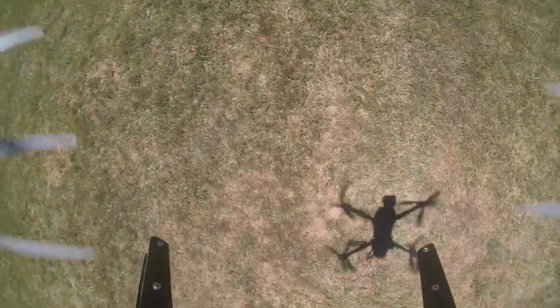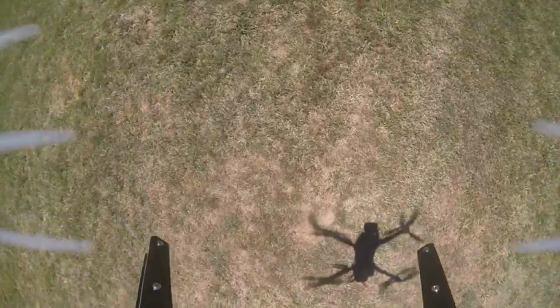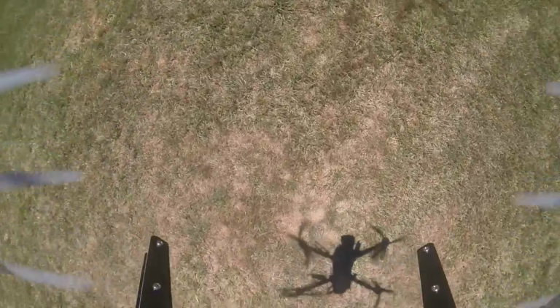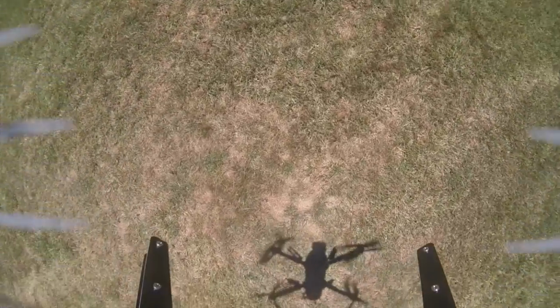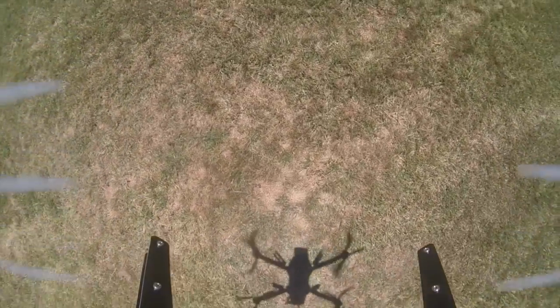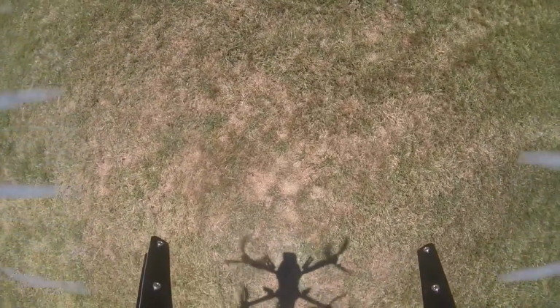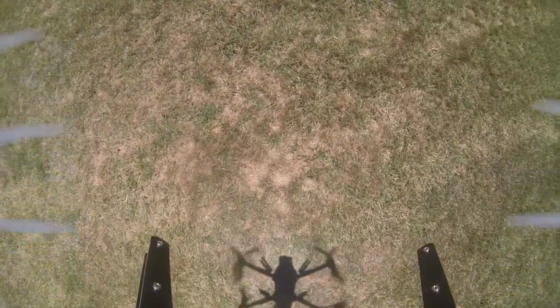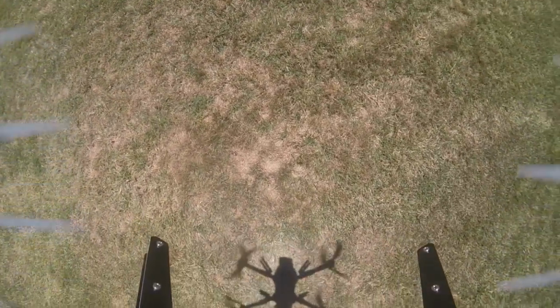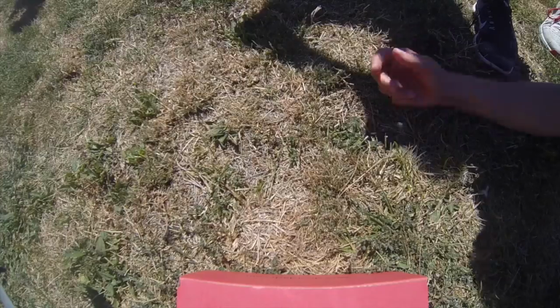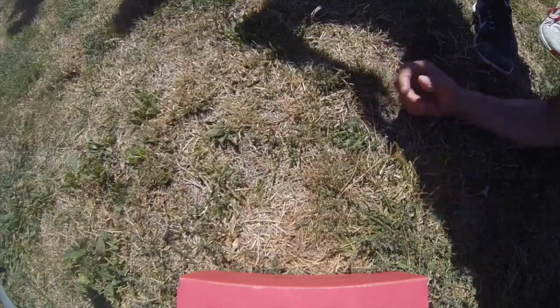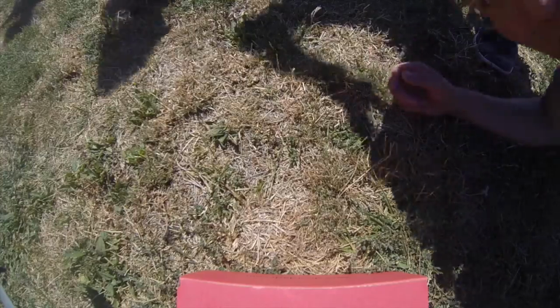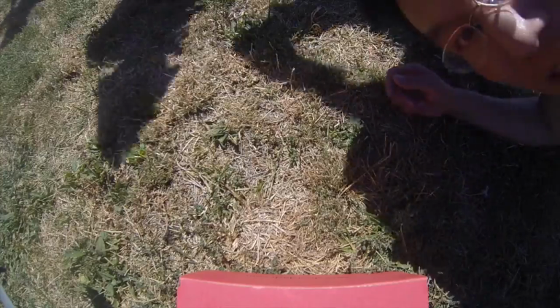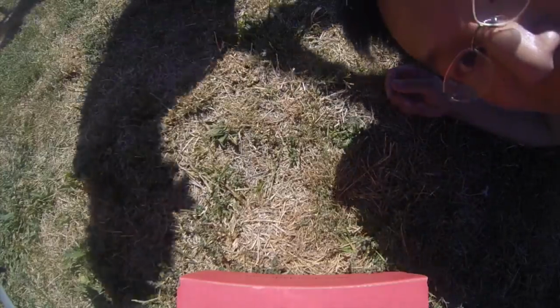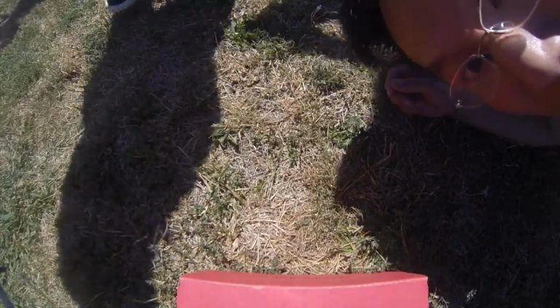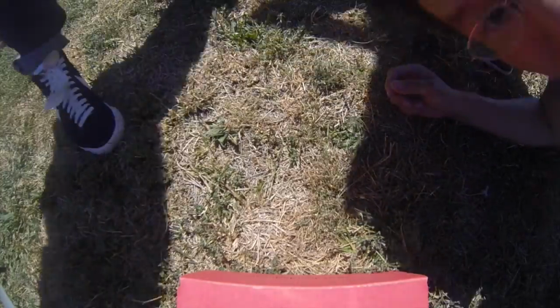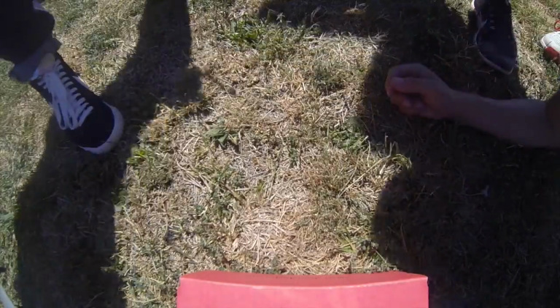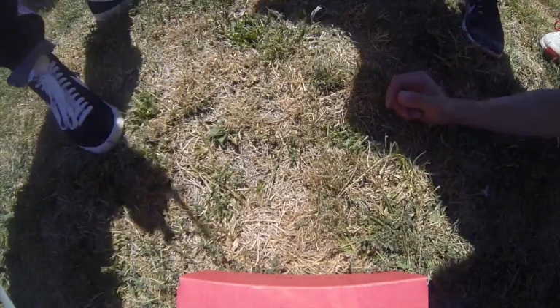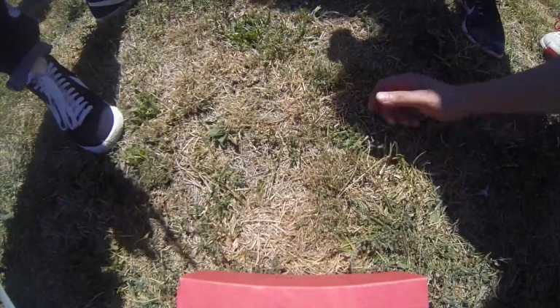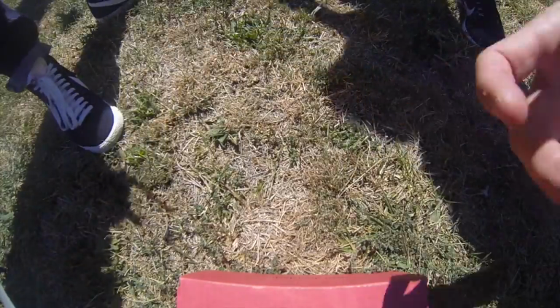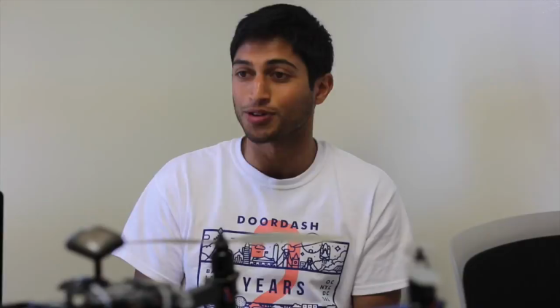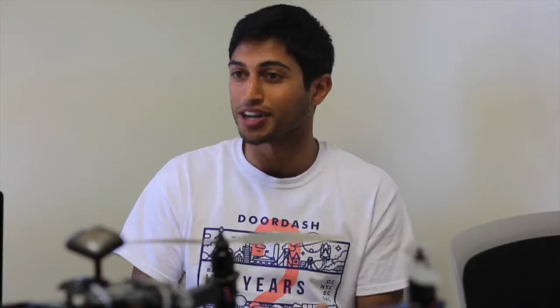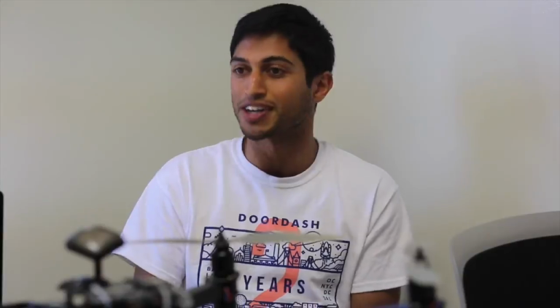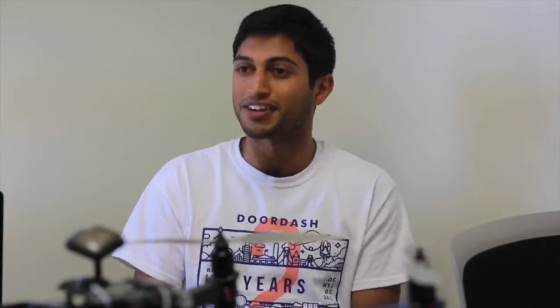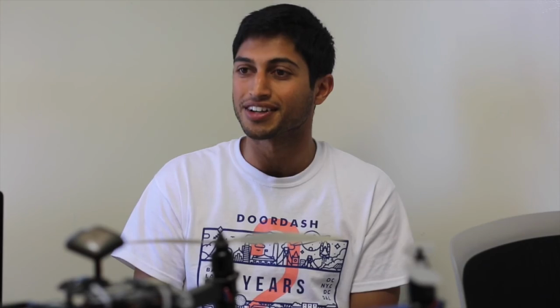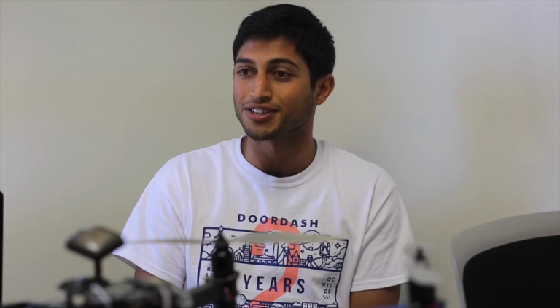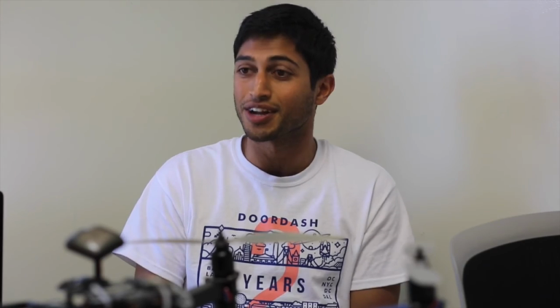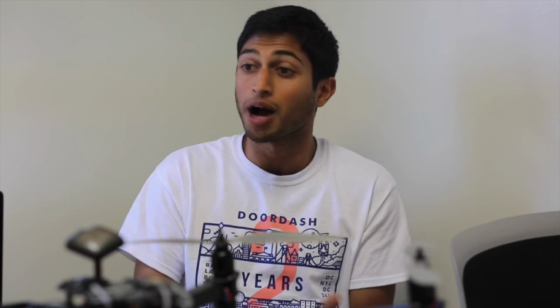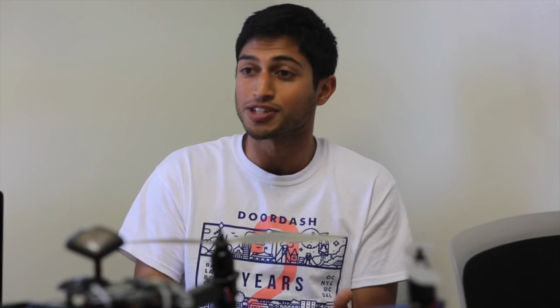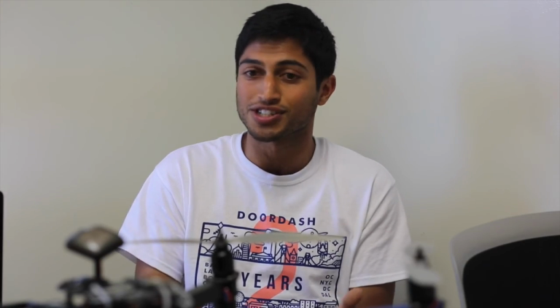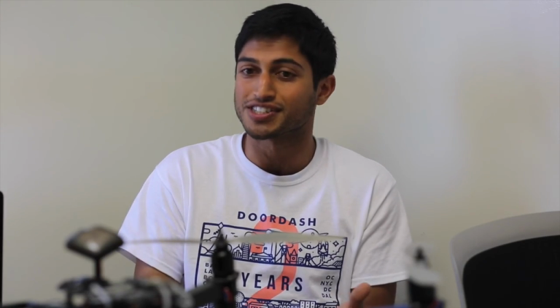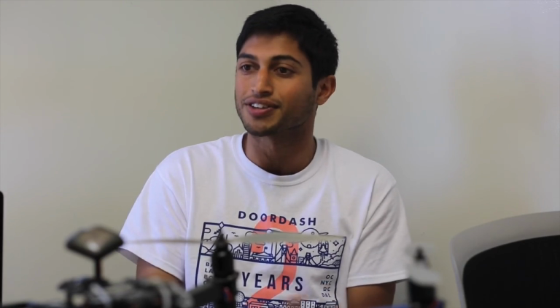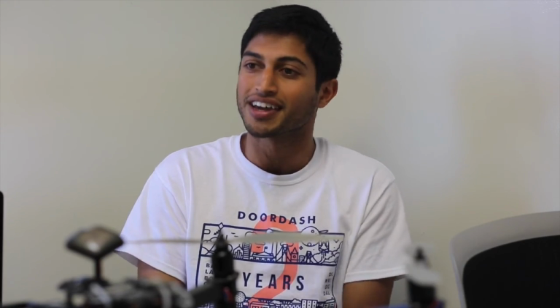It's super impressive to see what our team, who had no experience with drones or anything like that before, could come together and accomplish in a single day.